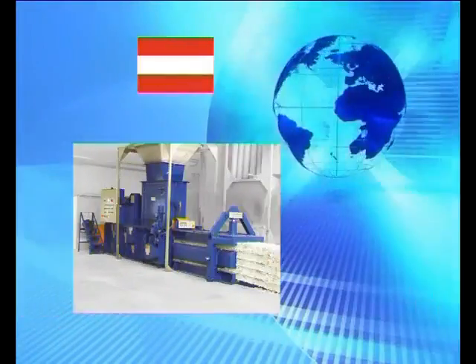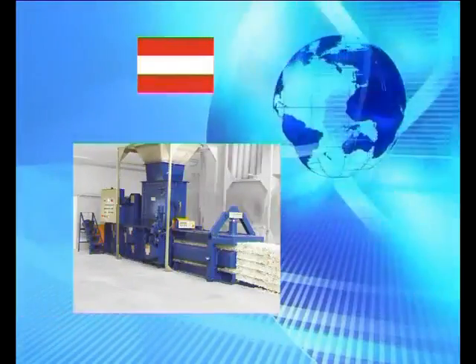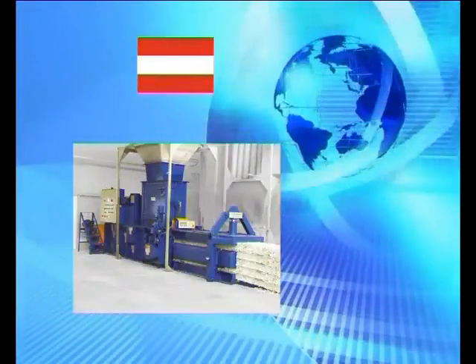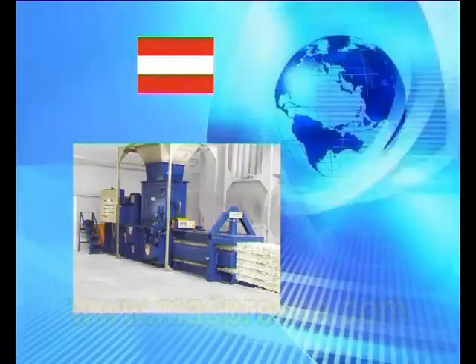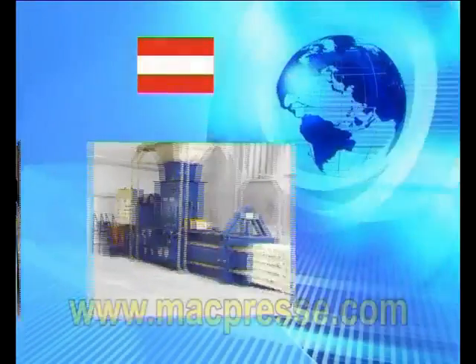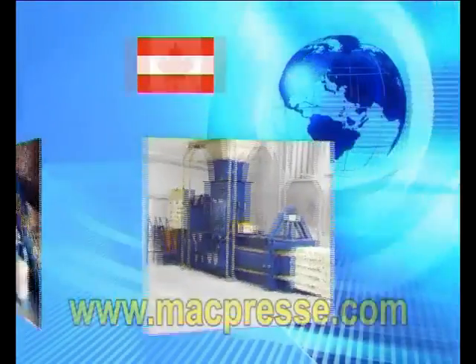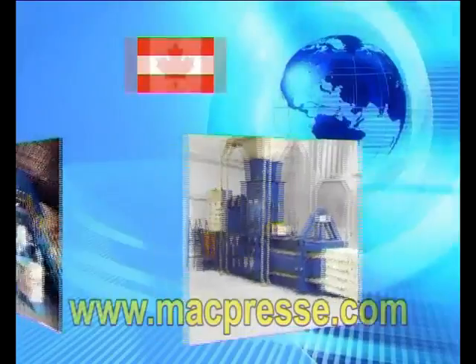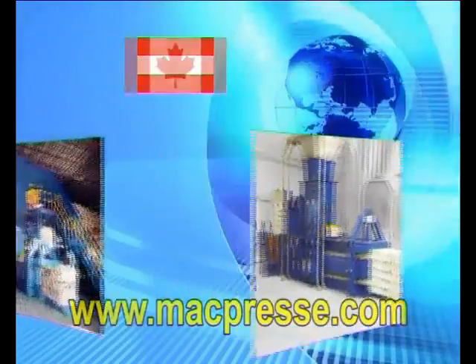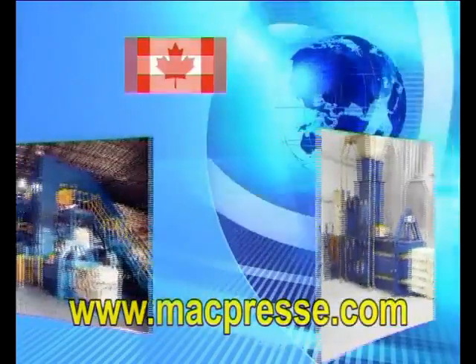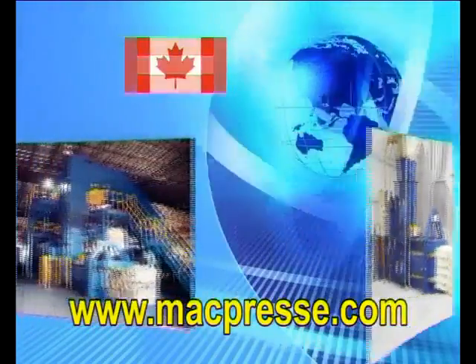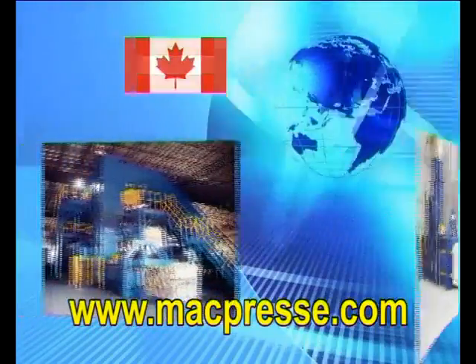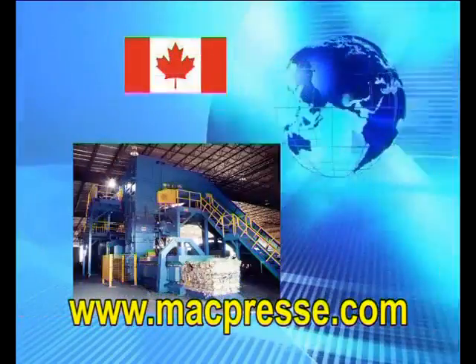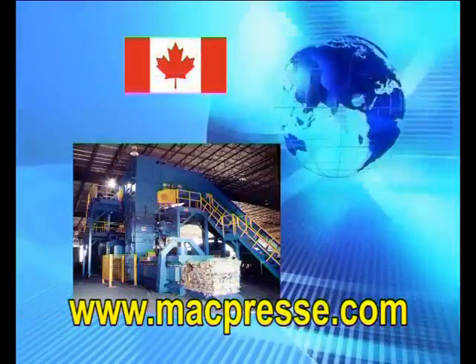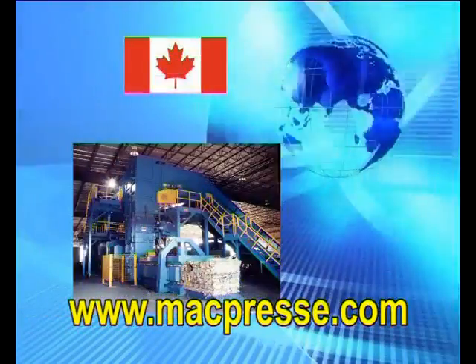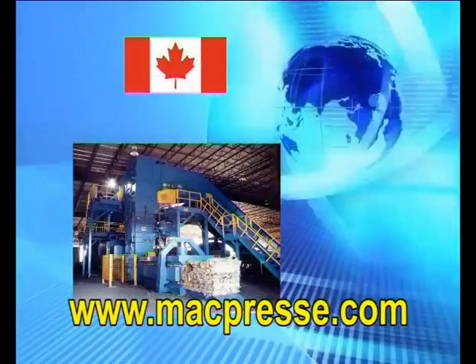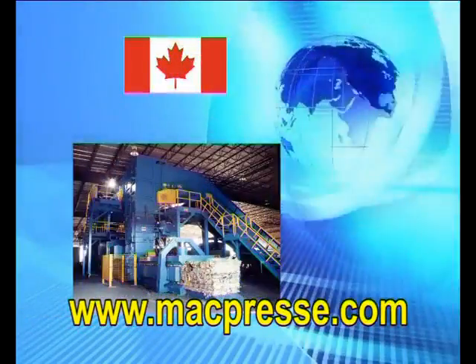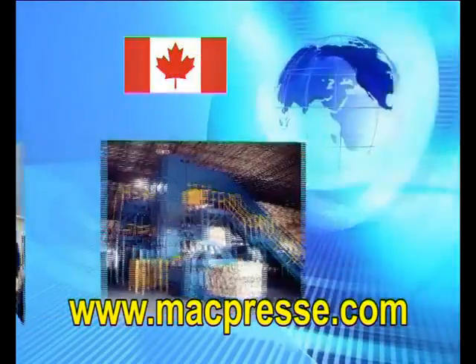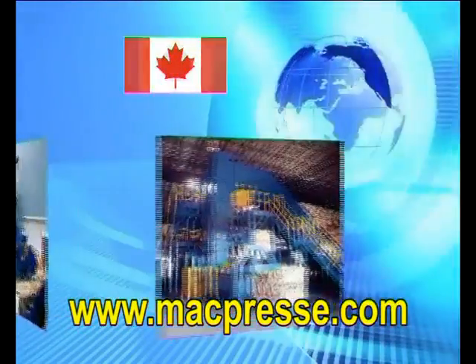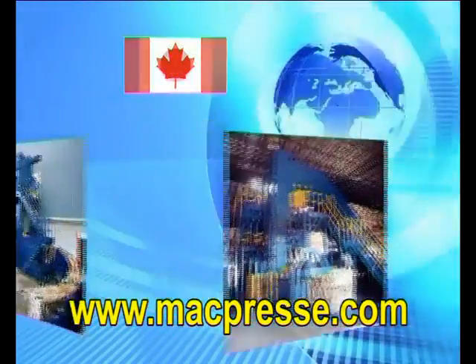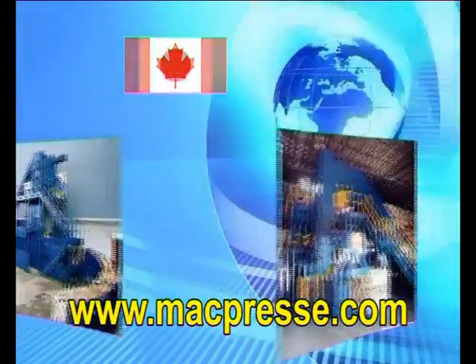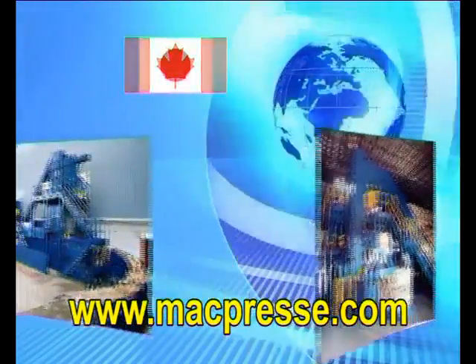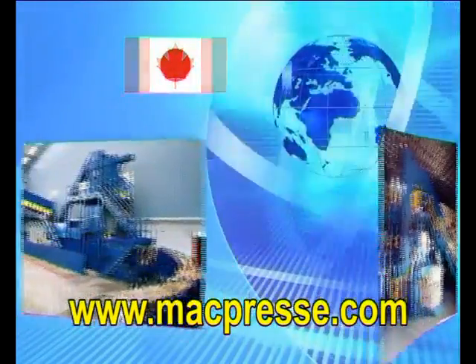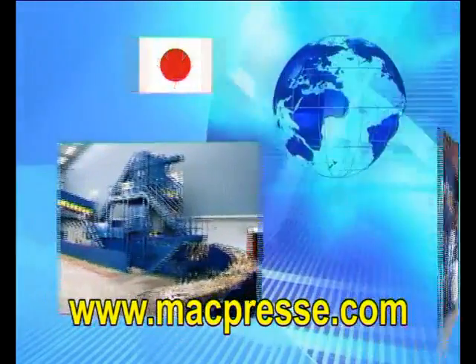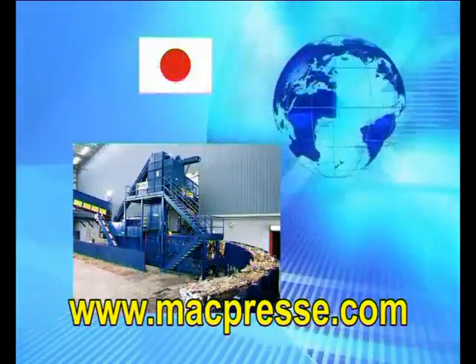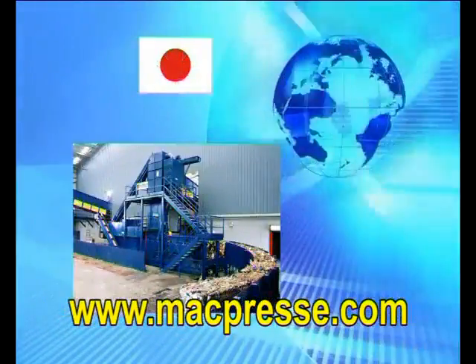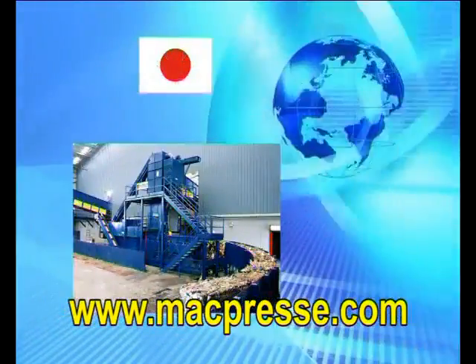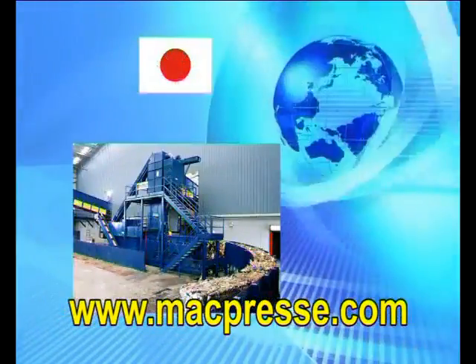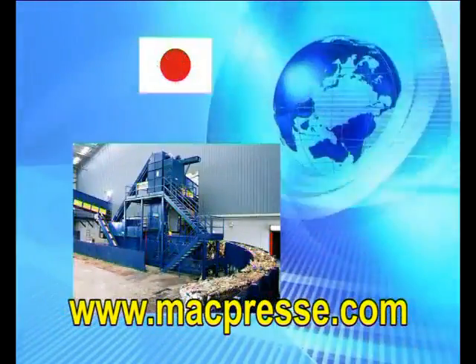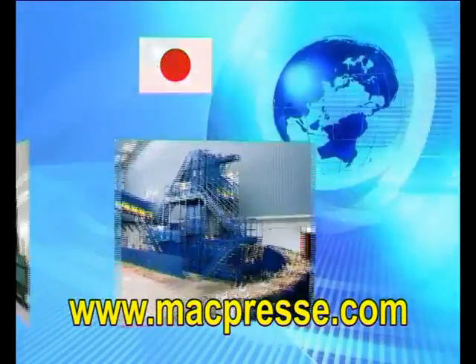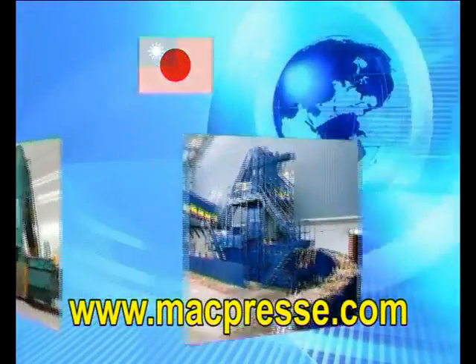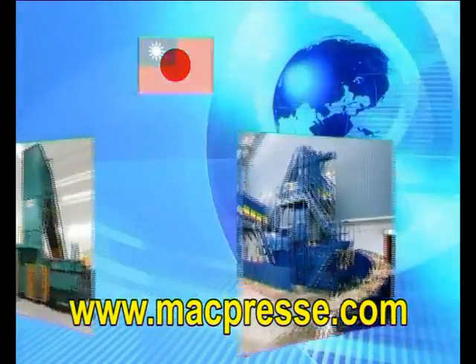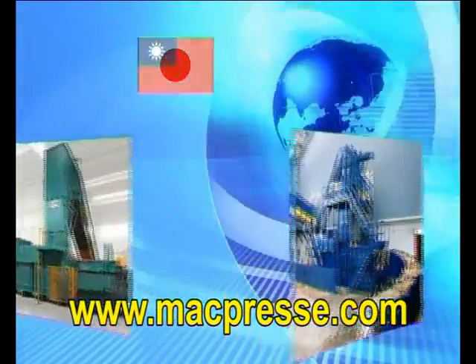Consult our website or get in touch with one of our agents in any of the 35 countries served around the world.